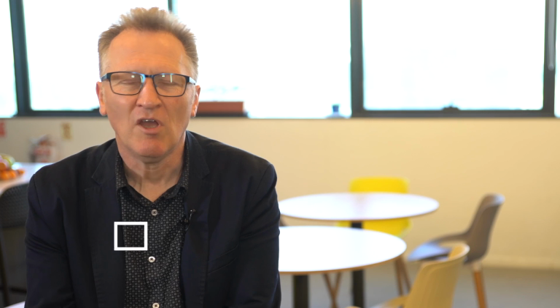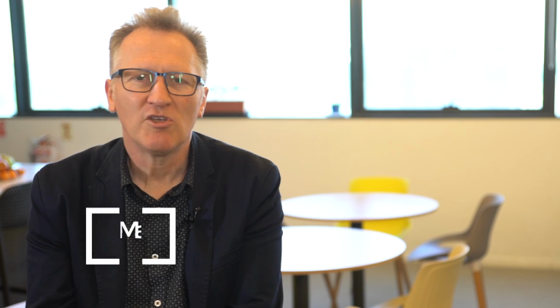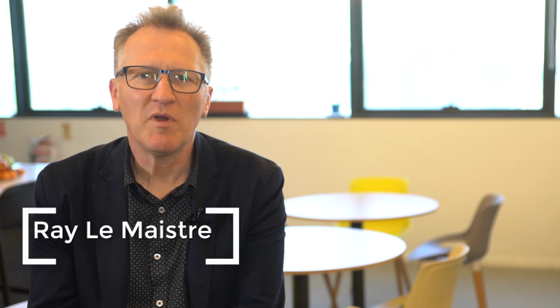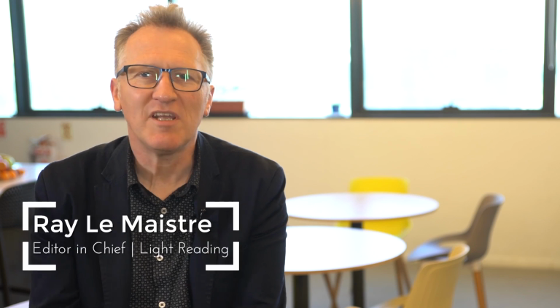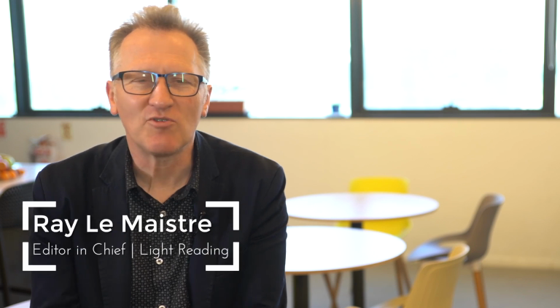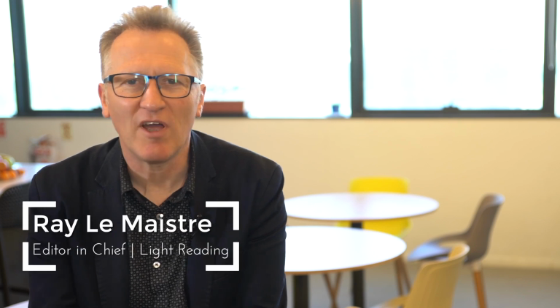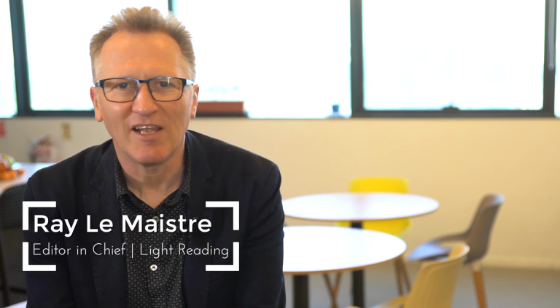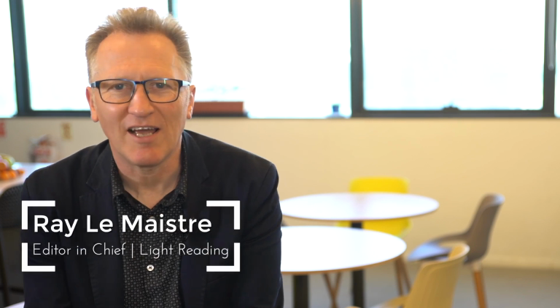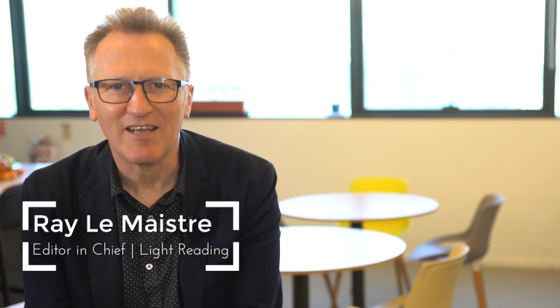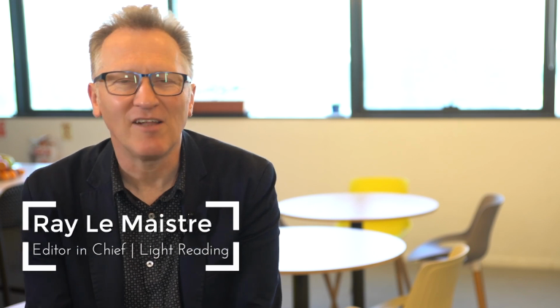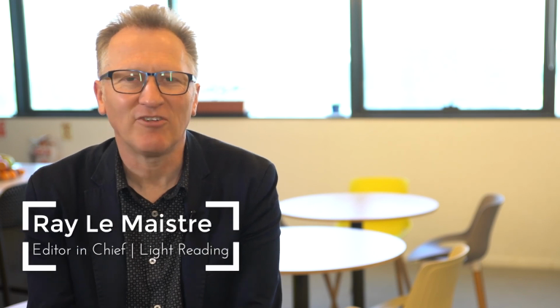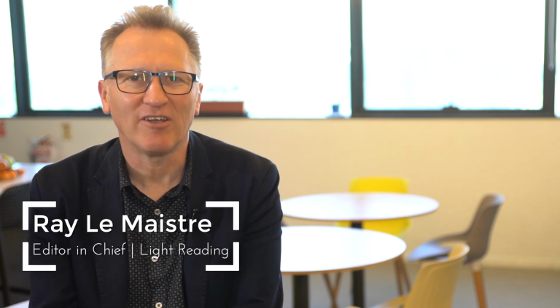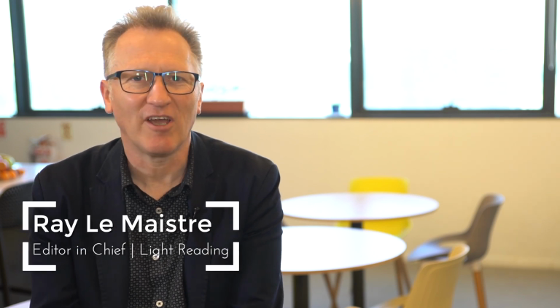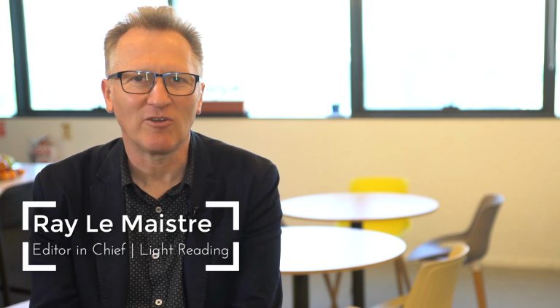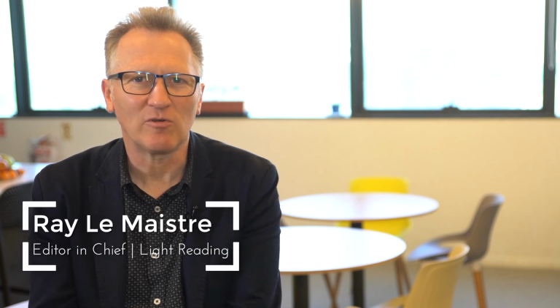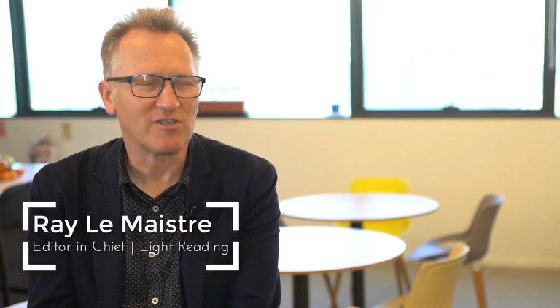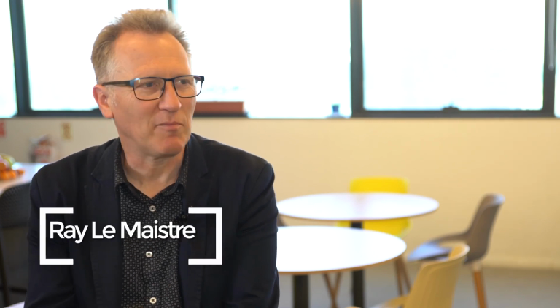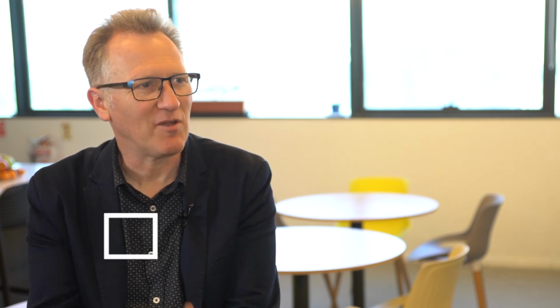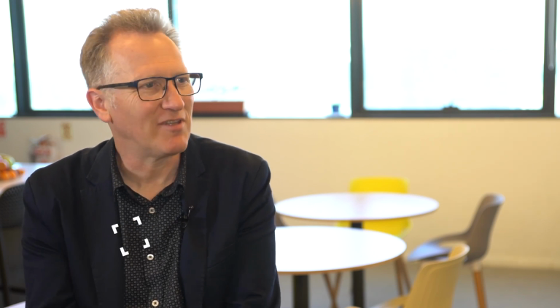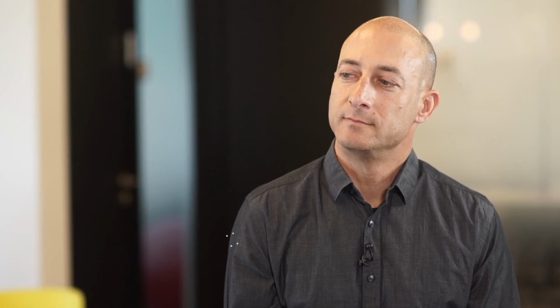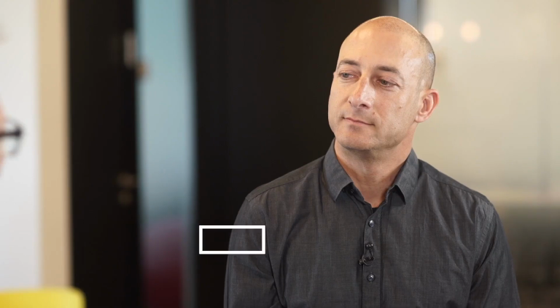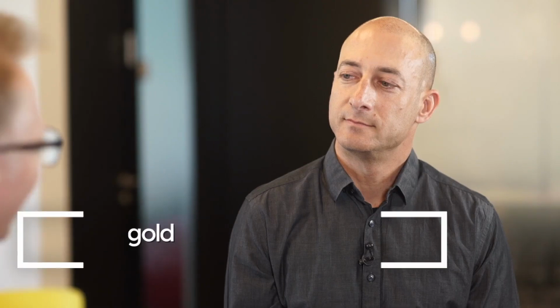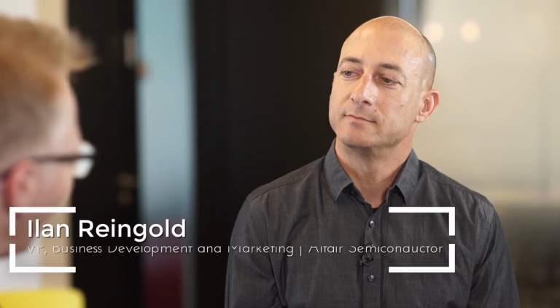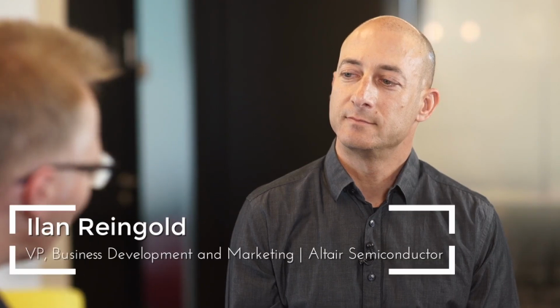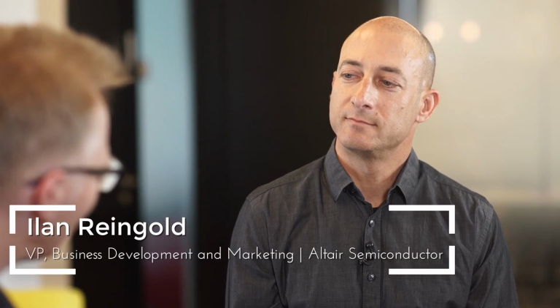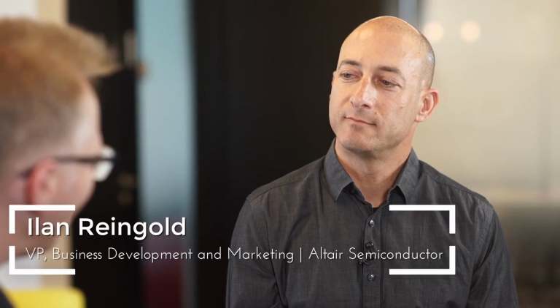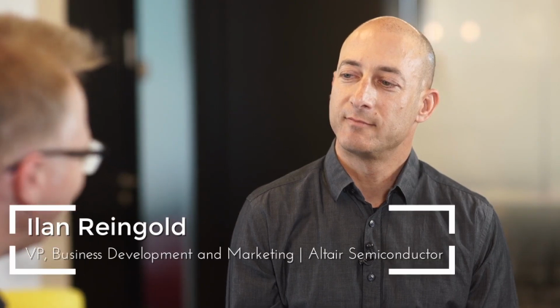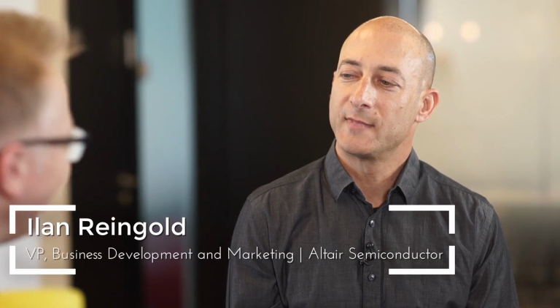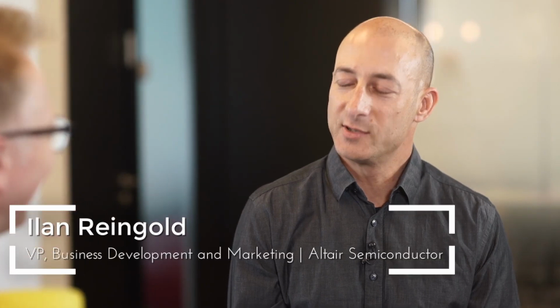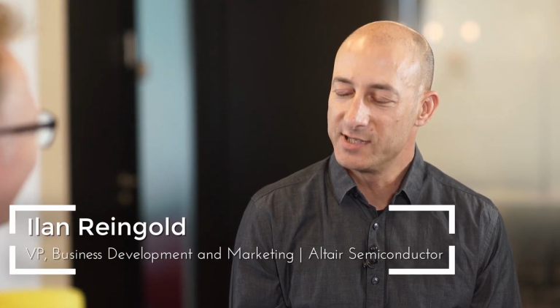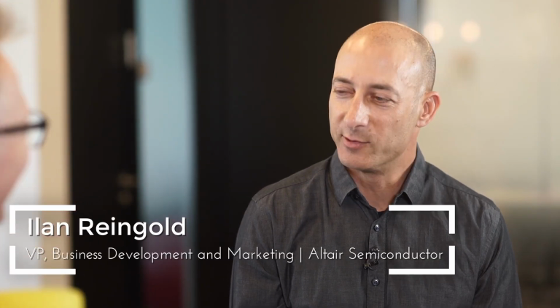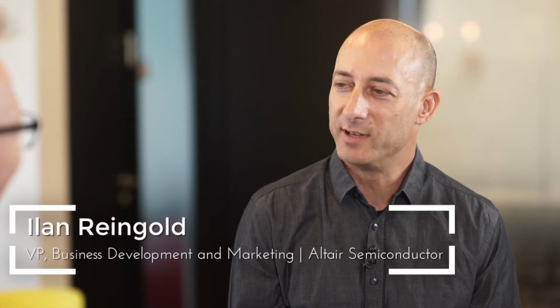We're in Israel at Altair's headquarters. I'm here with Ilan. Ilan, good to see you. Good to see you, Ray.